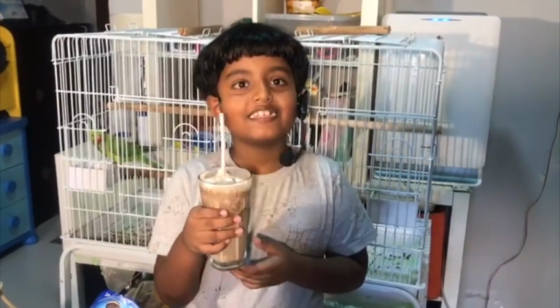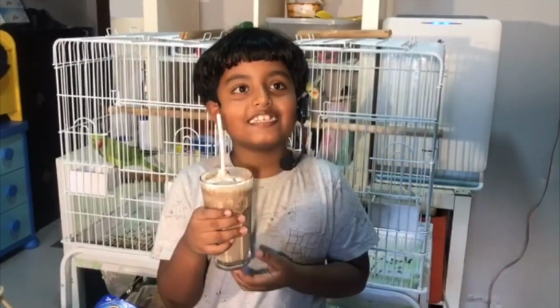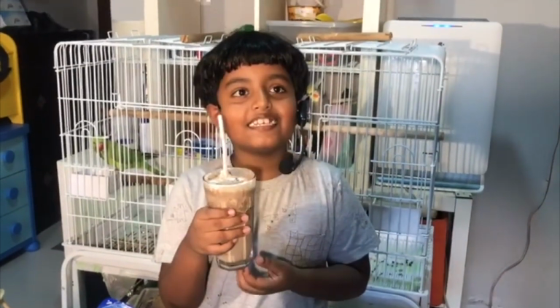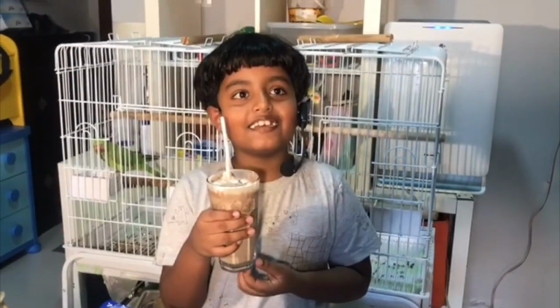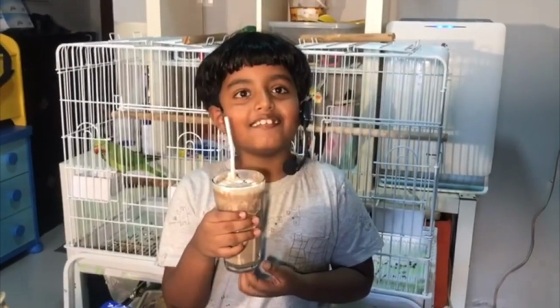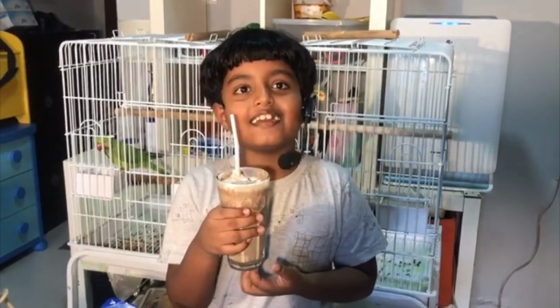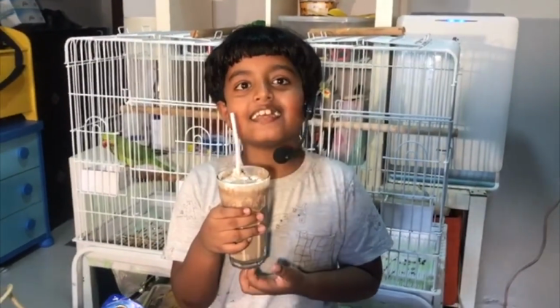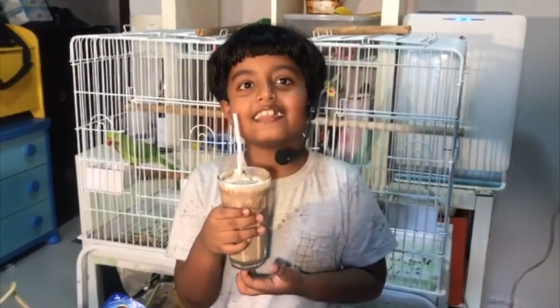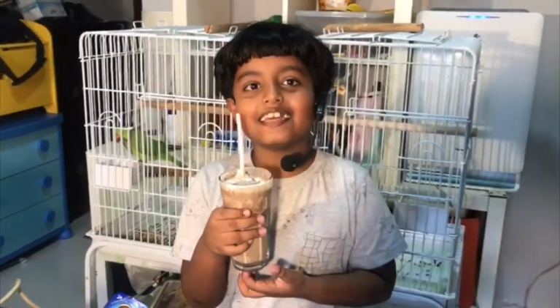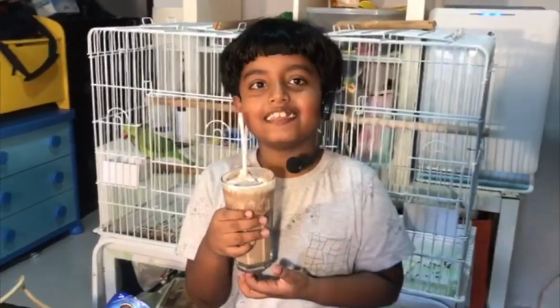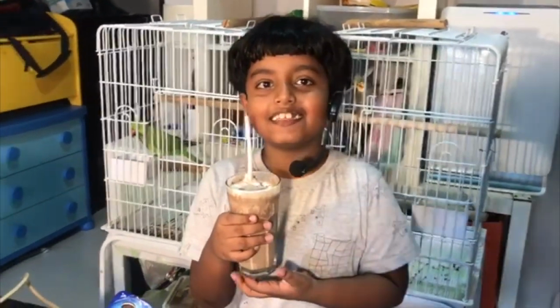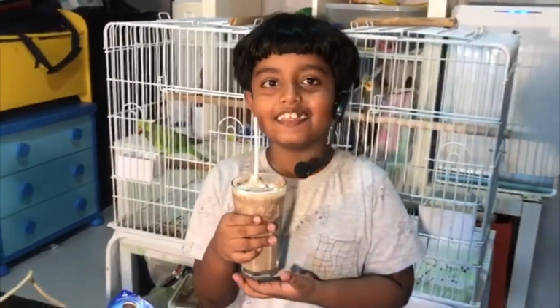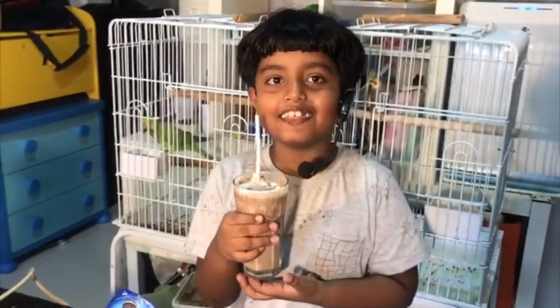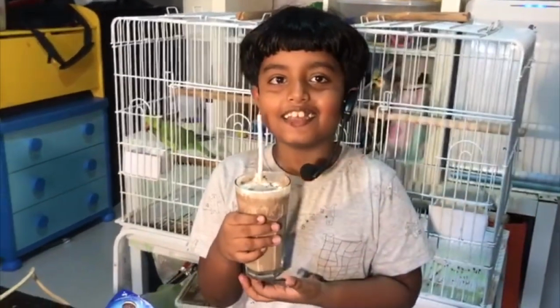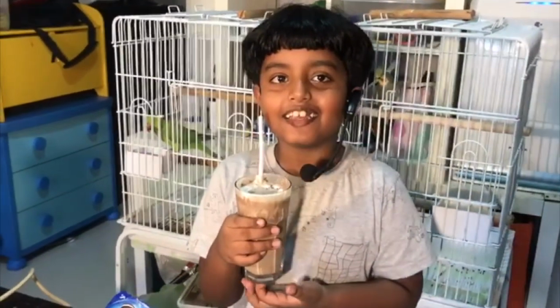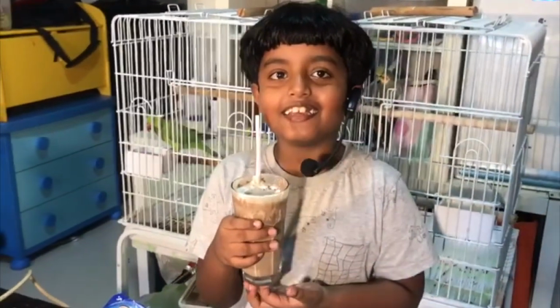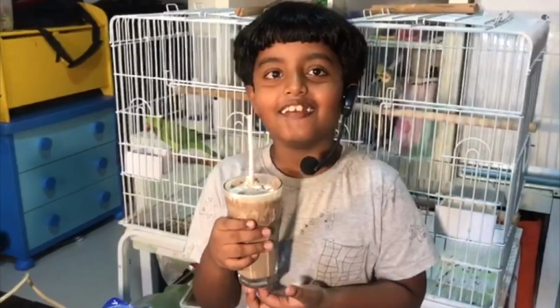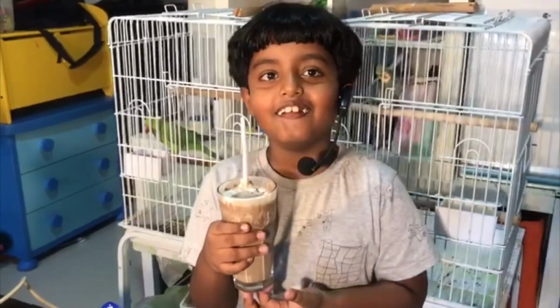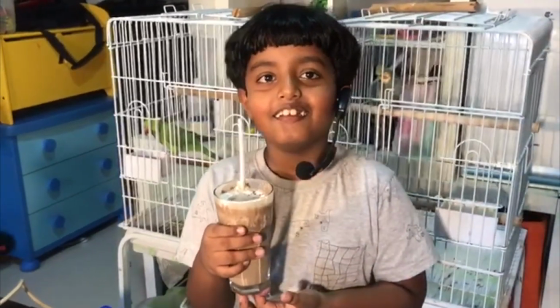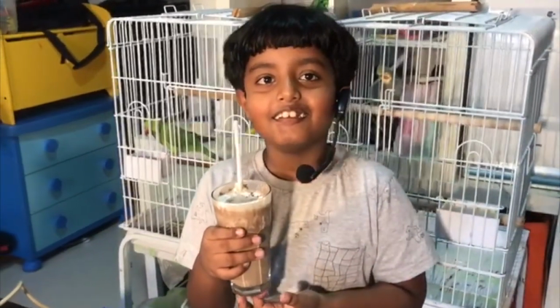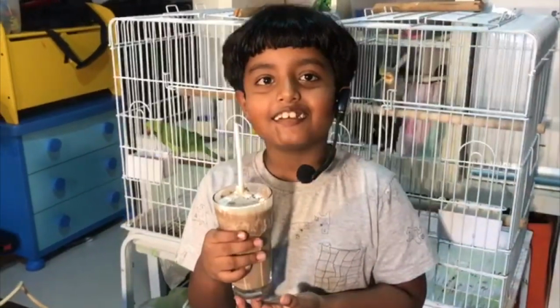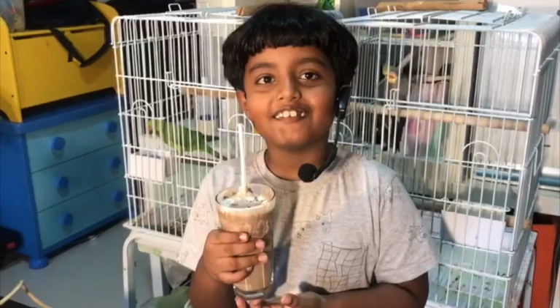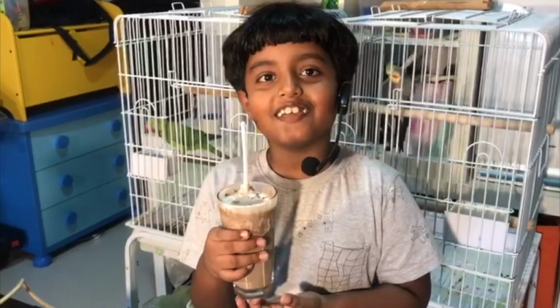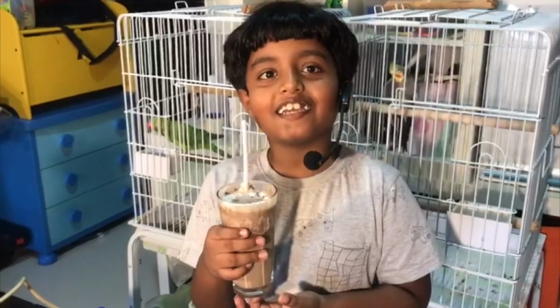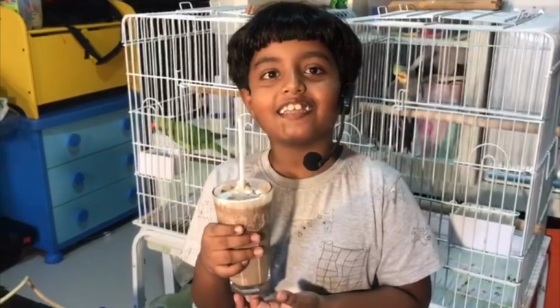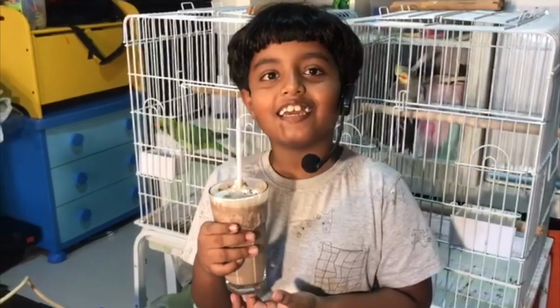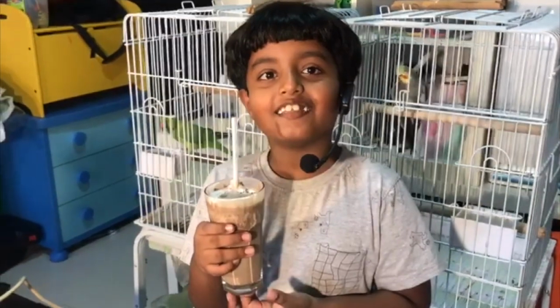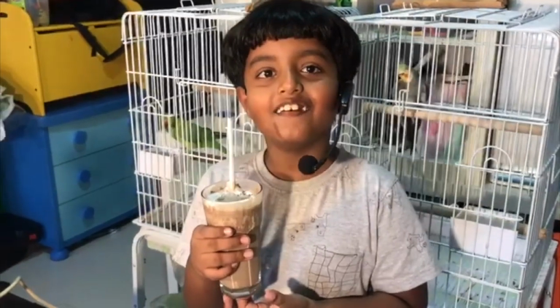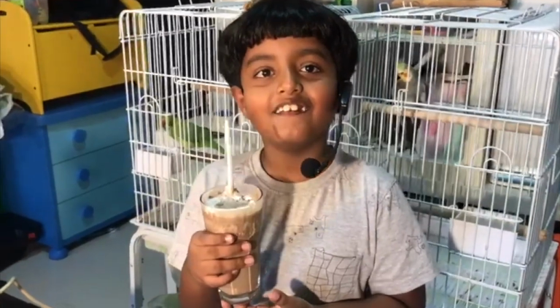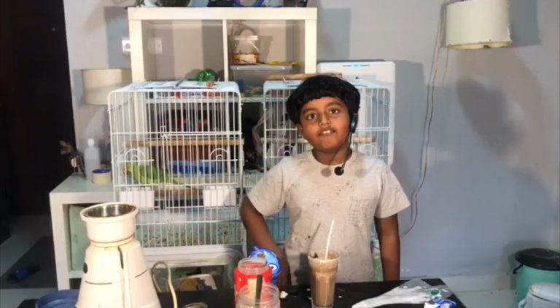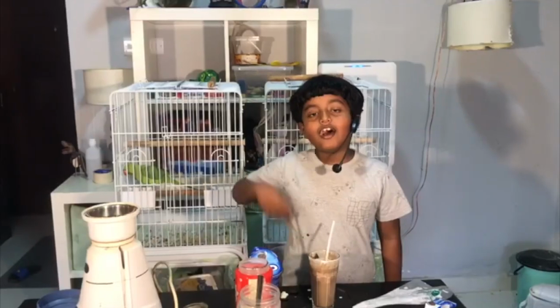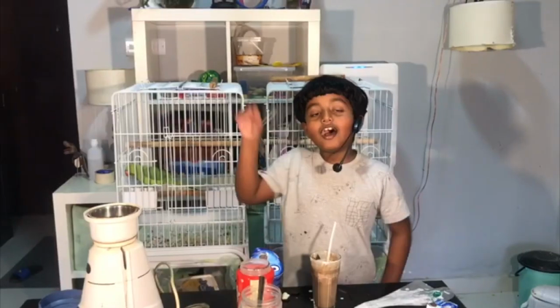This is very tasty. You can make it at home. Bye!